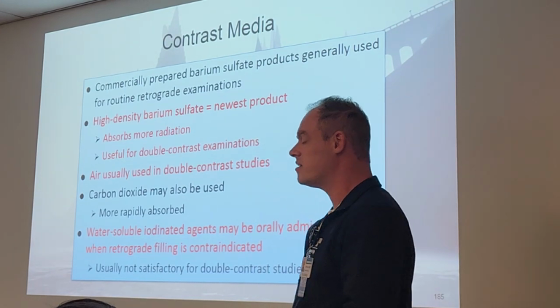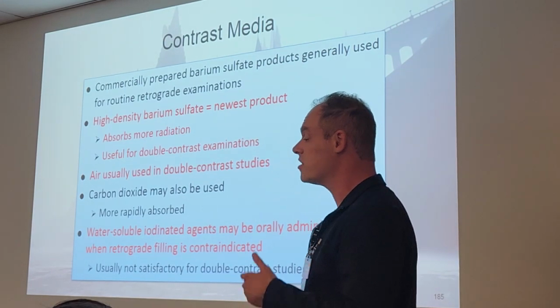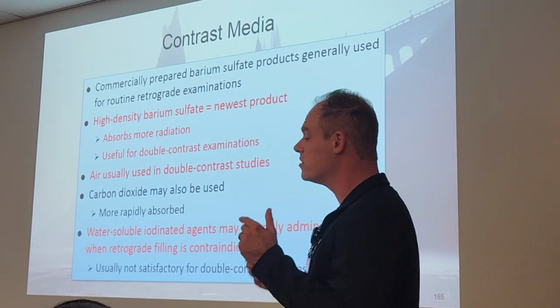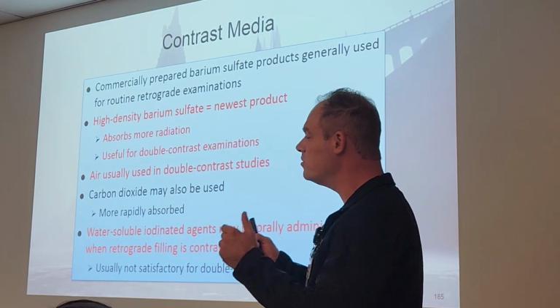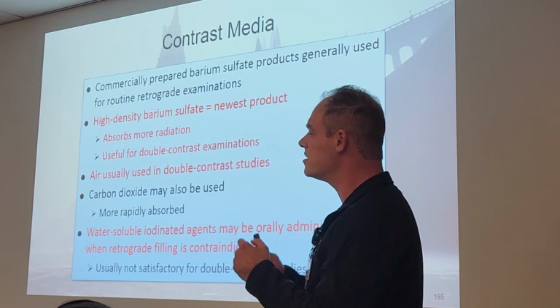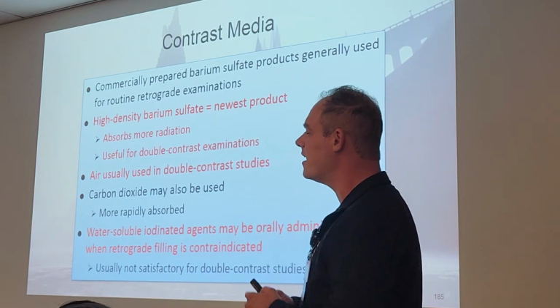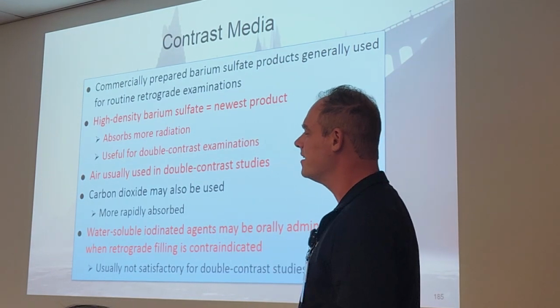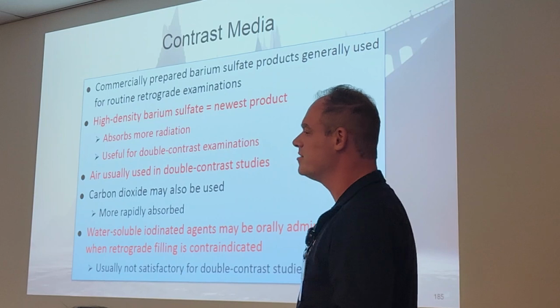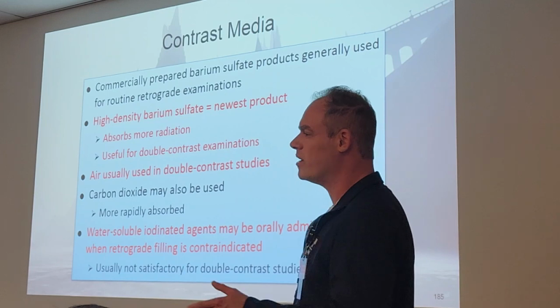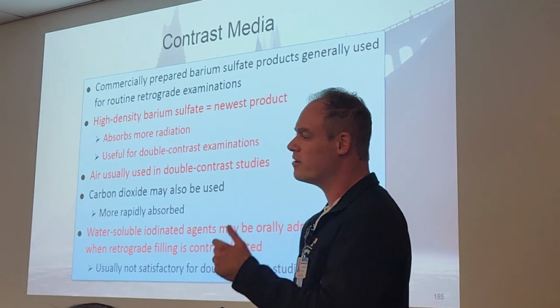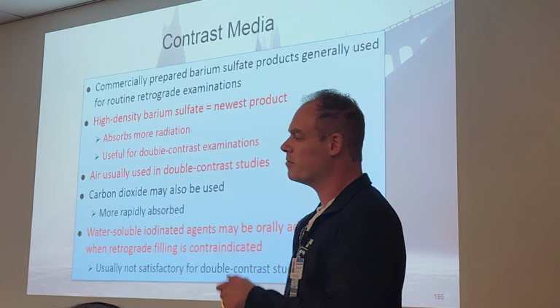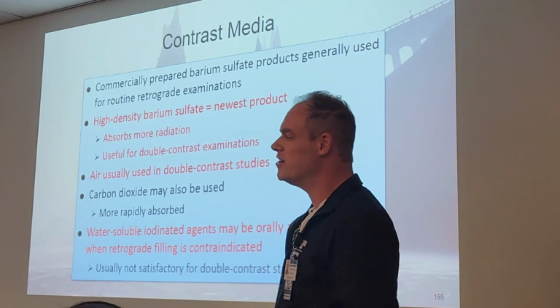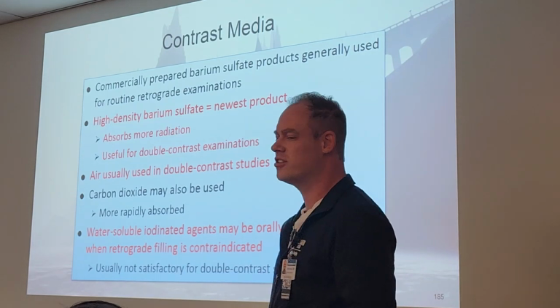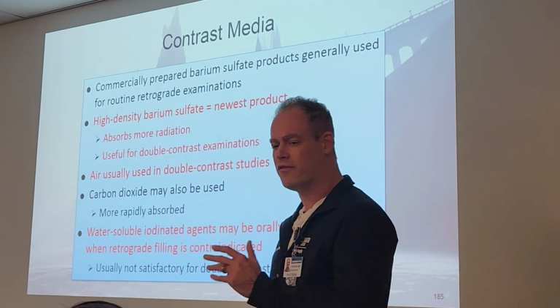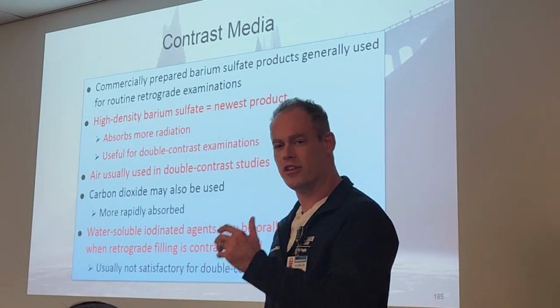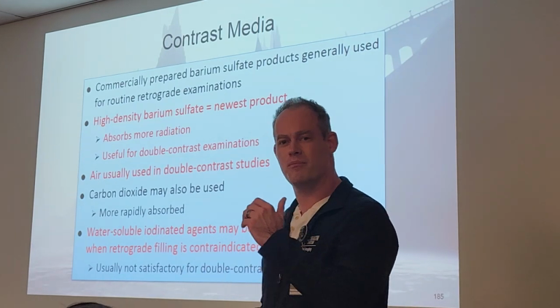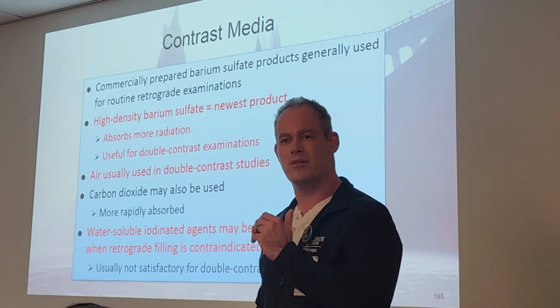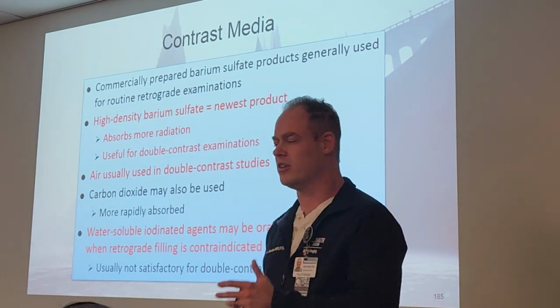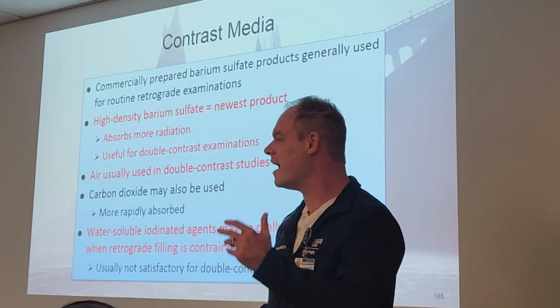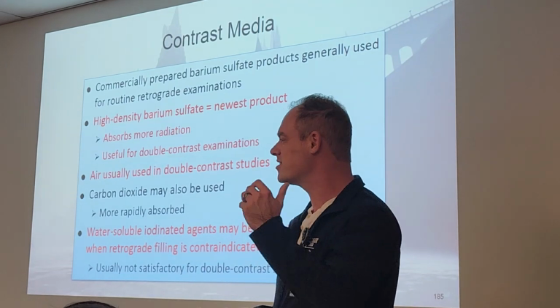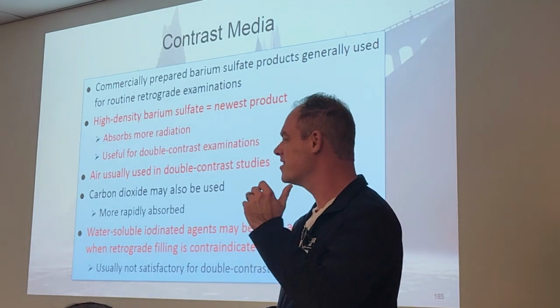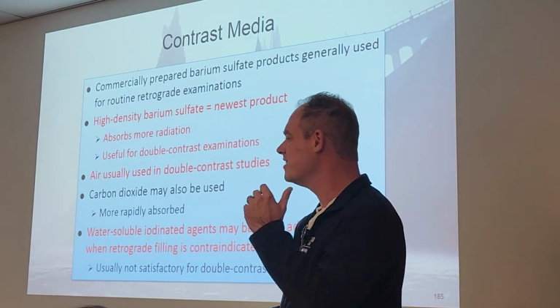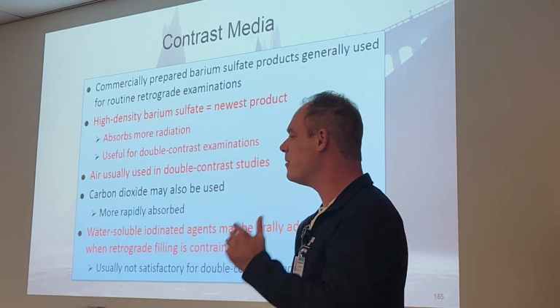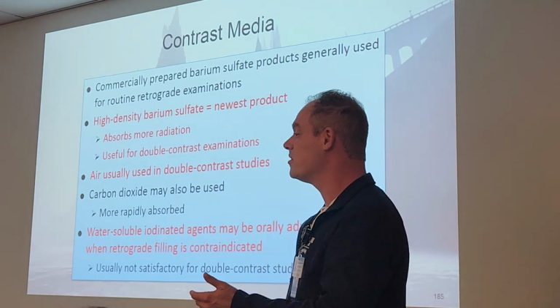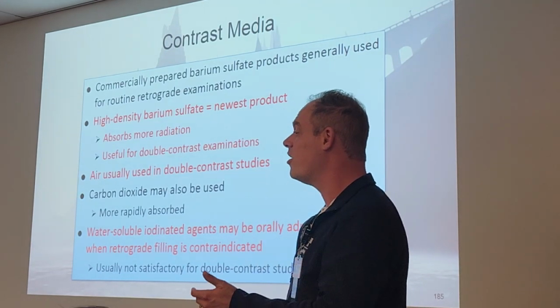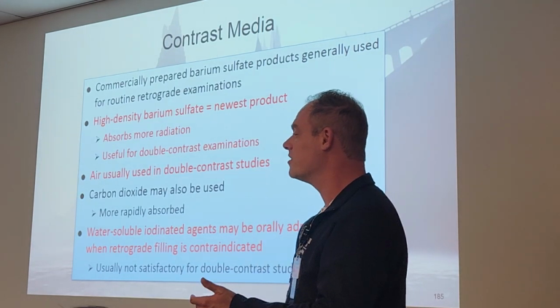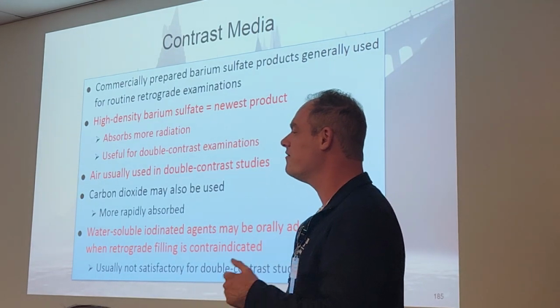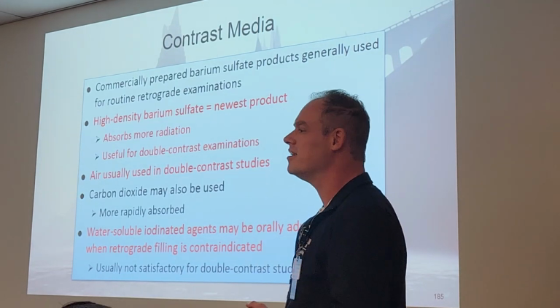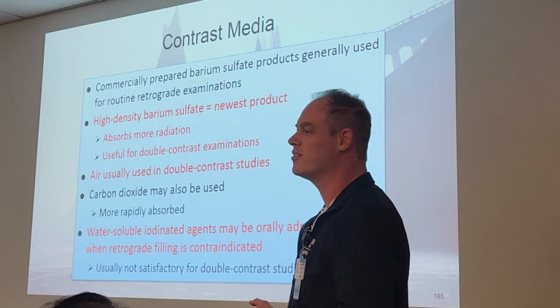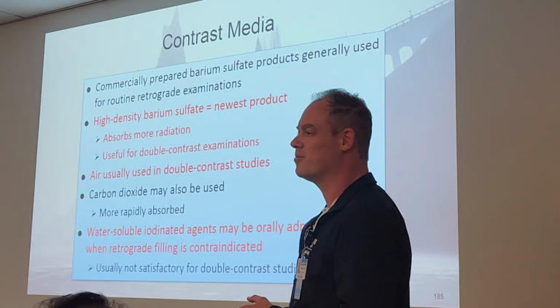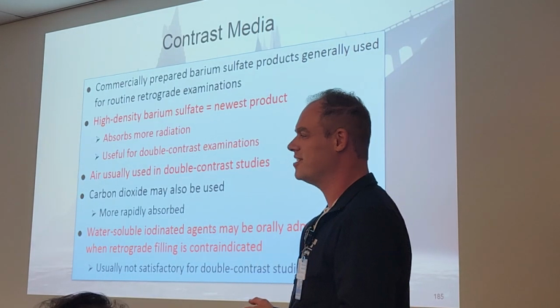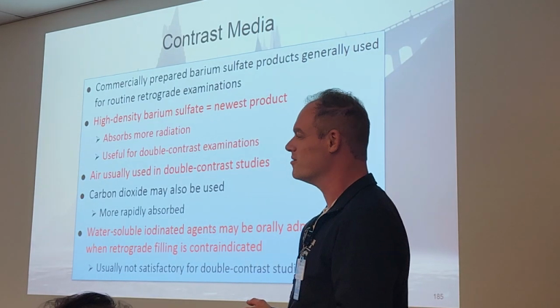So it's up to you as a tech to be right there with your patient, comforting them, making them relax, helping them along through that very difficult procedure.